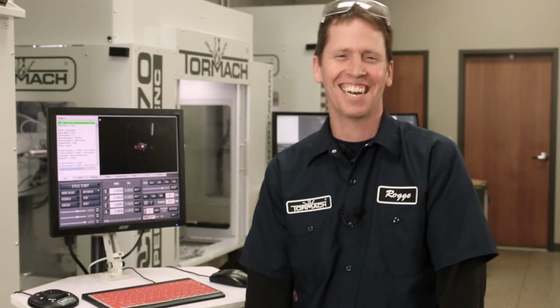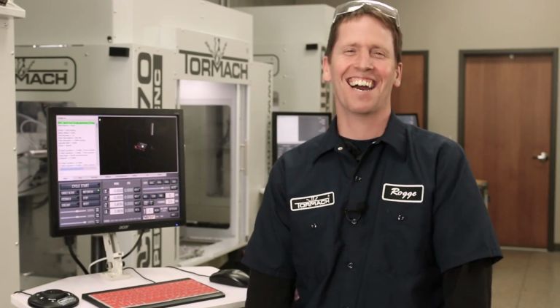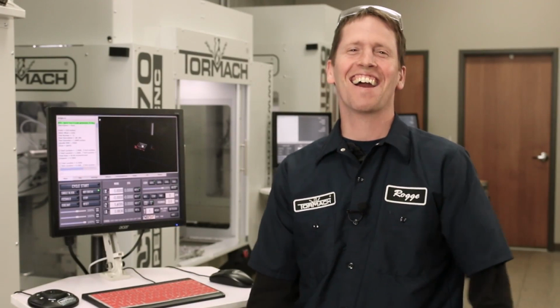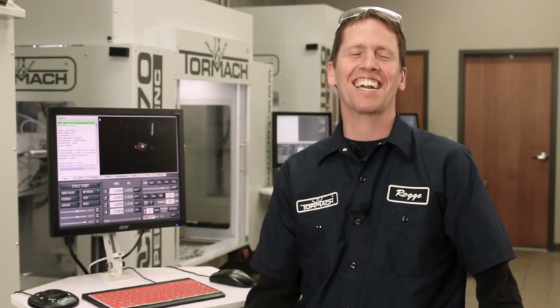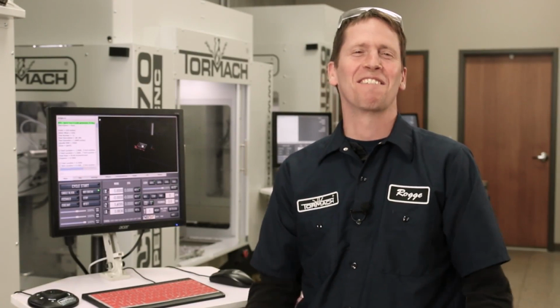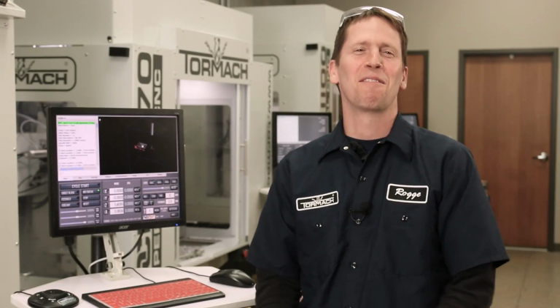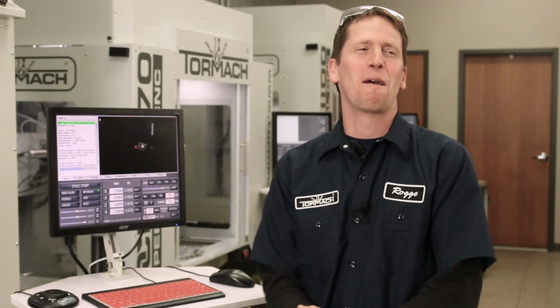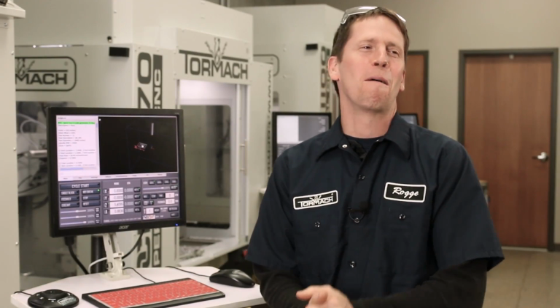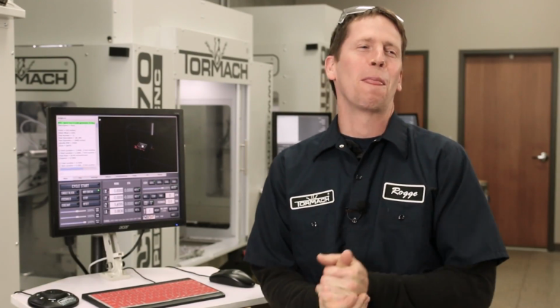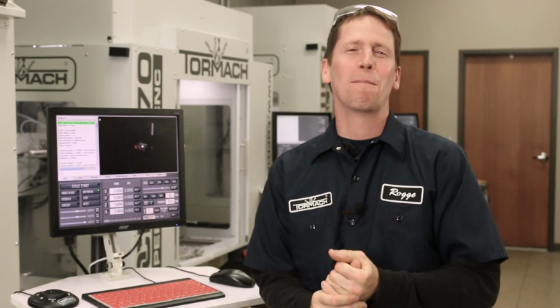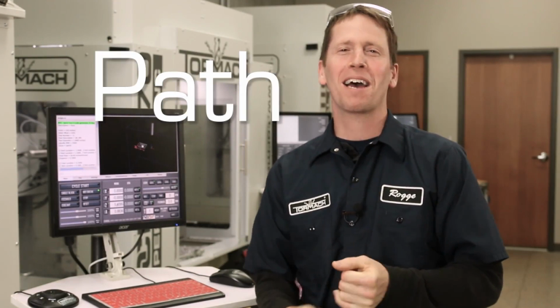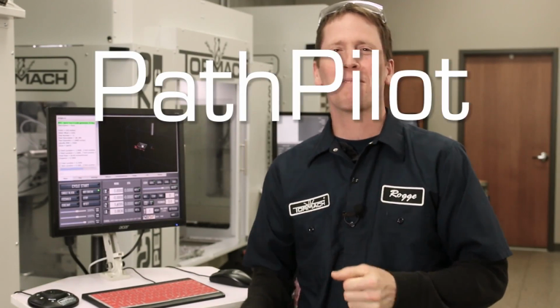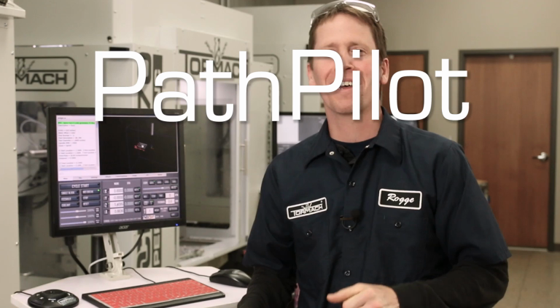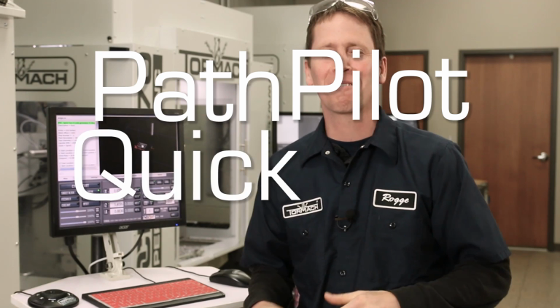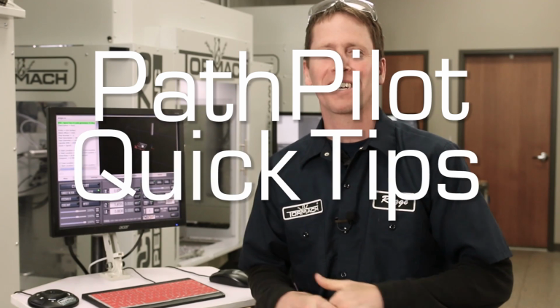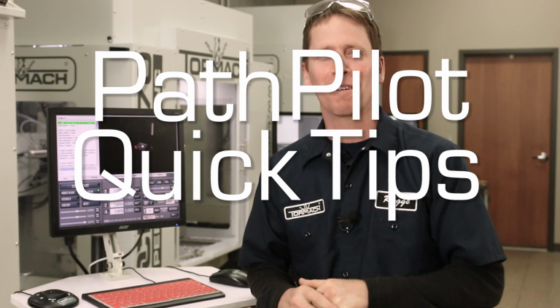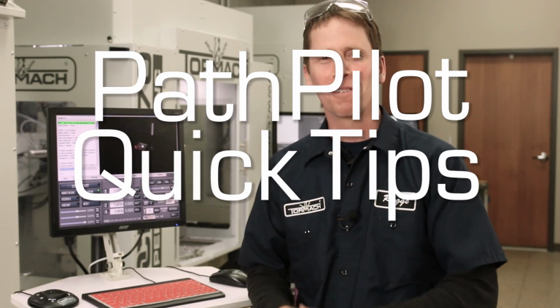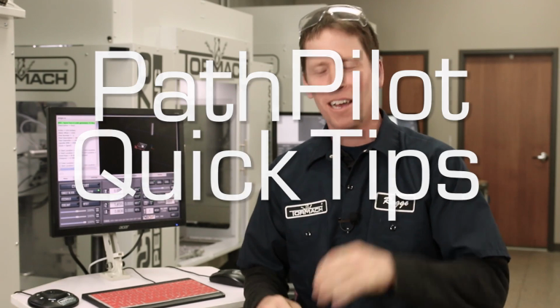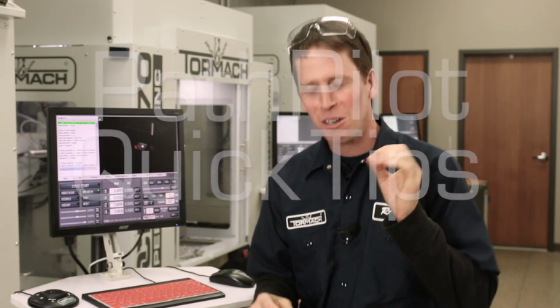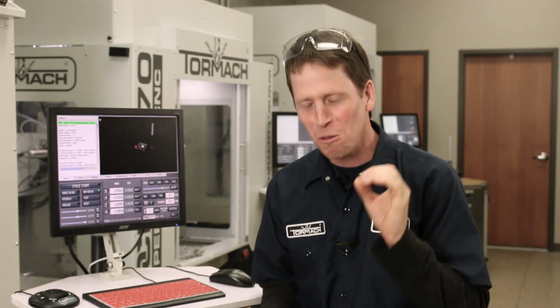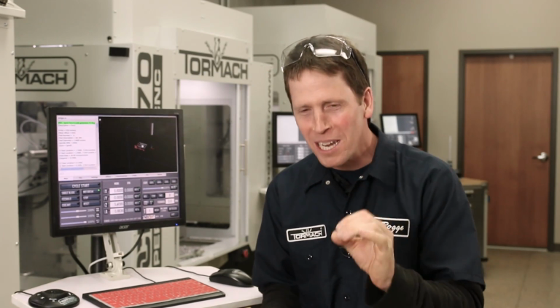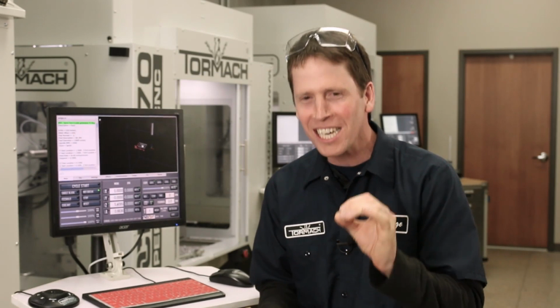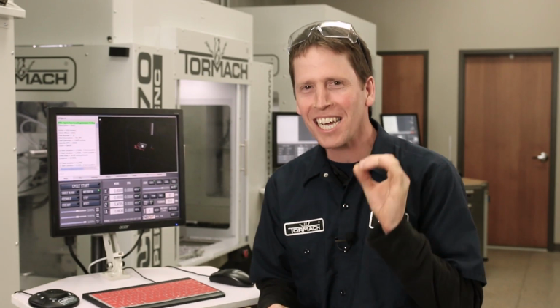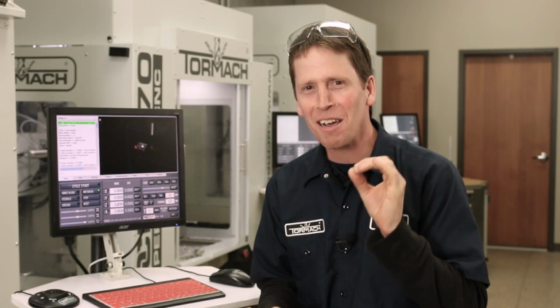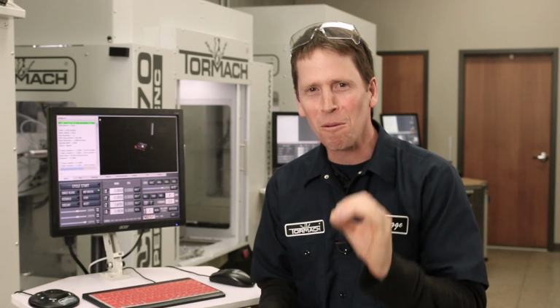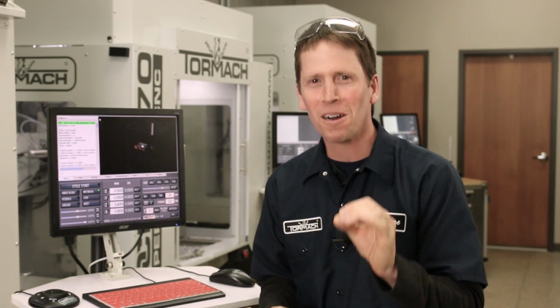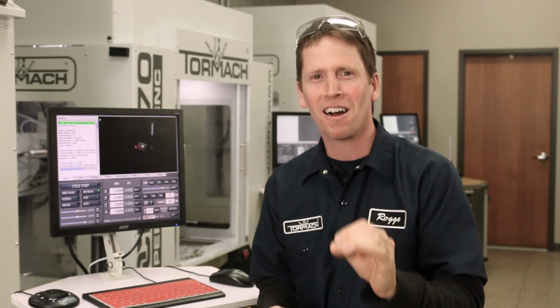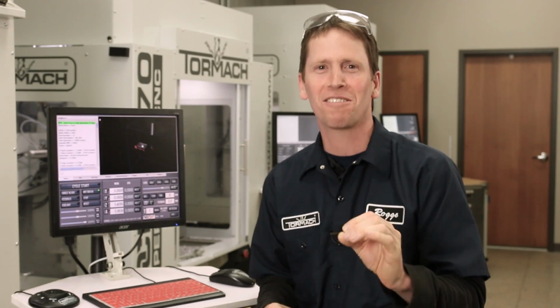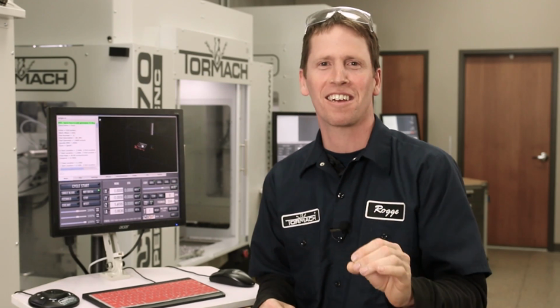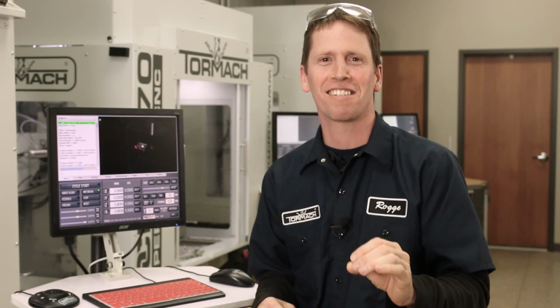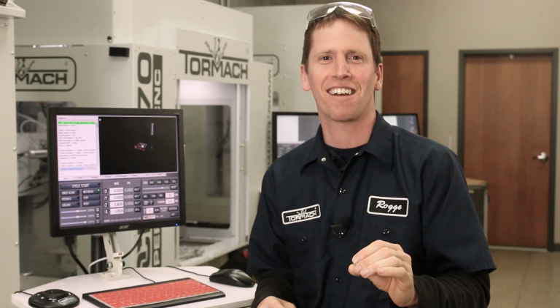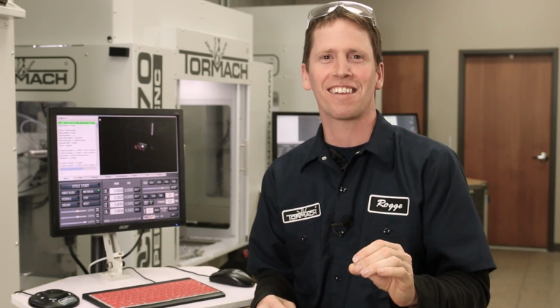All right, PathPilot quick tips: tweaking a work offset slightly.